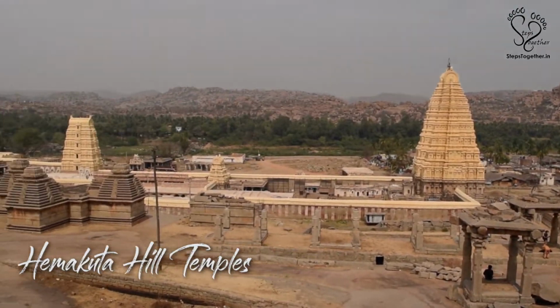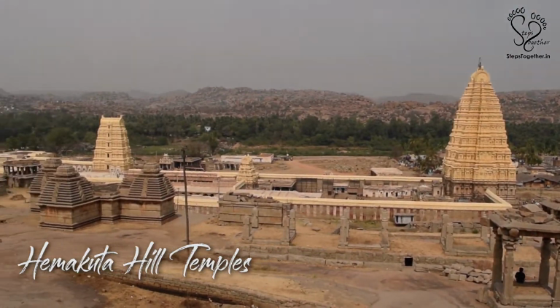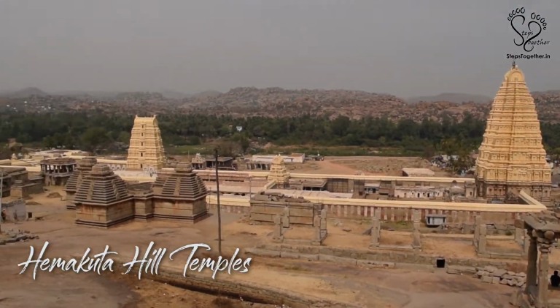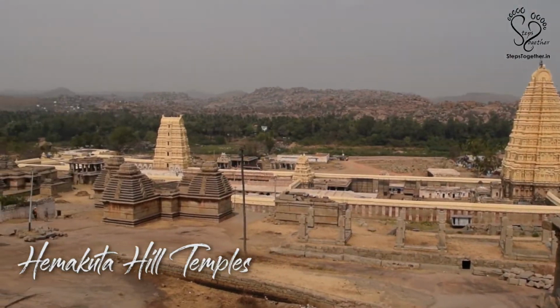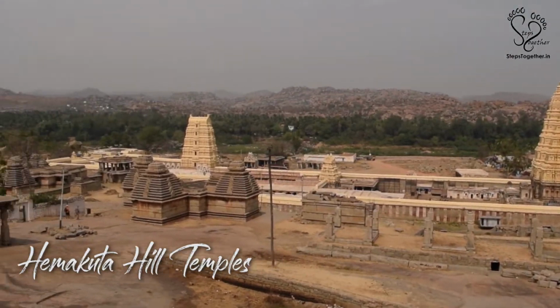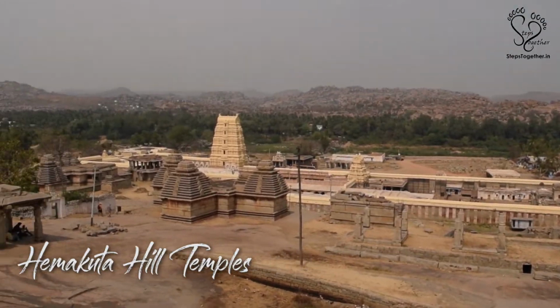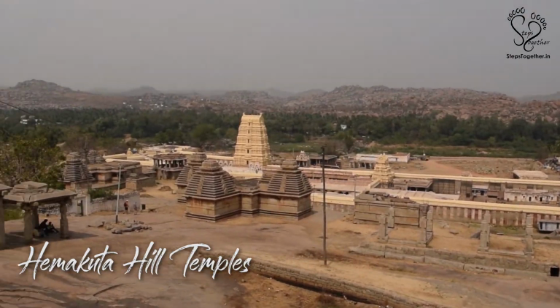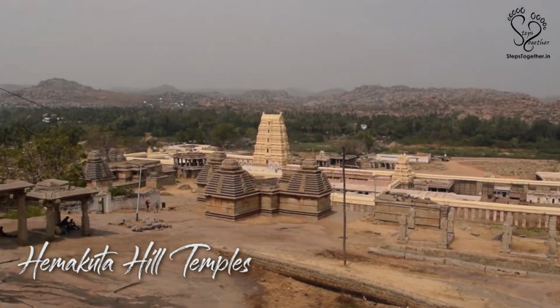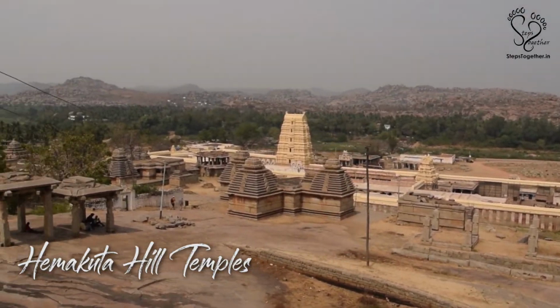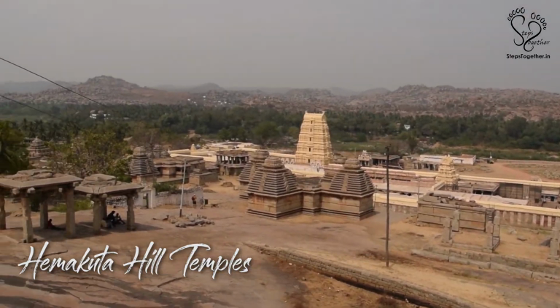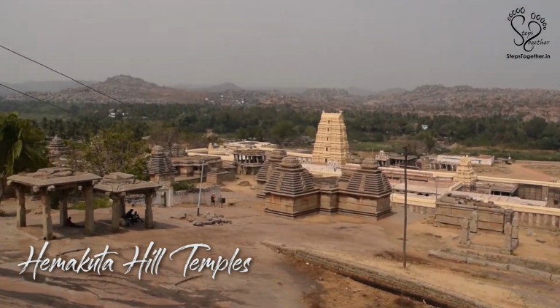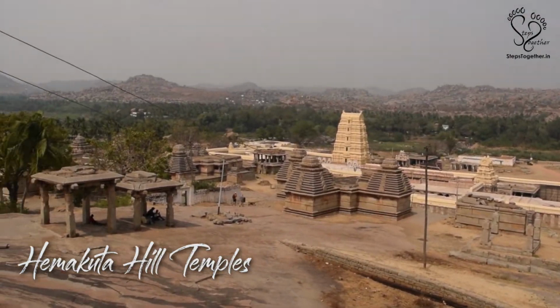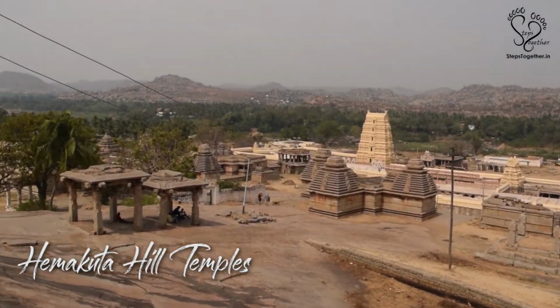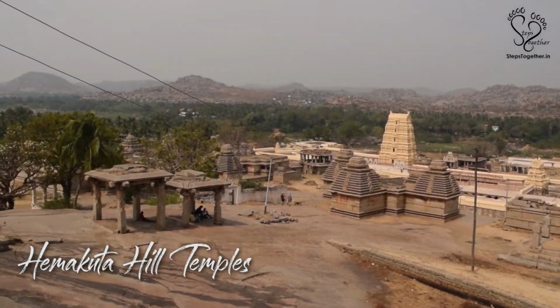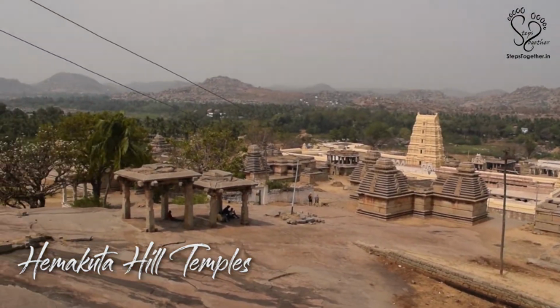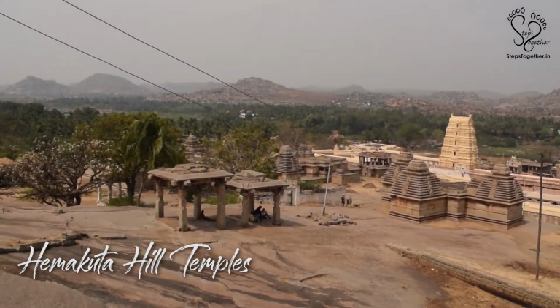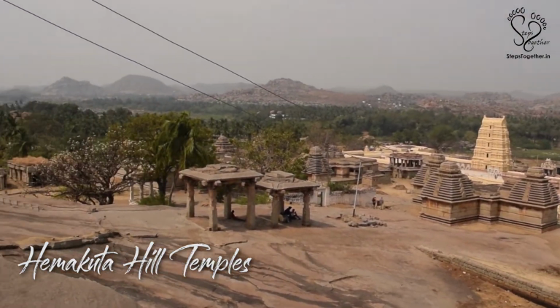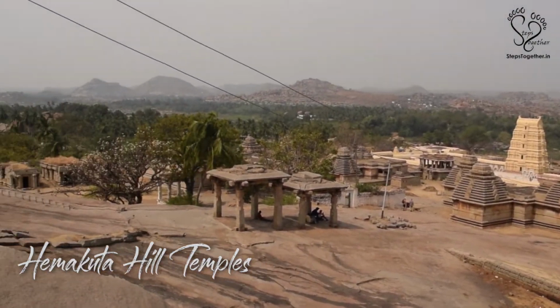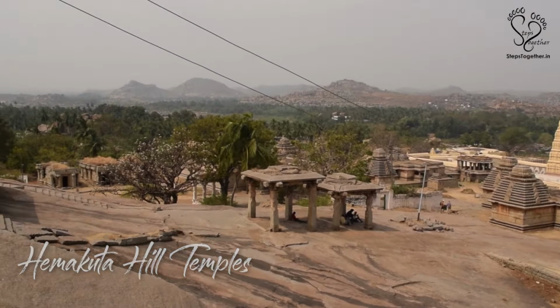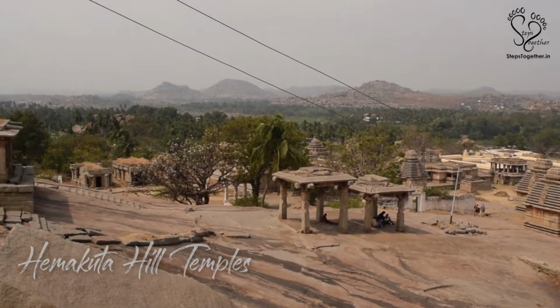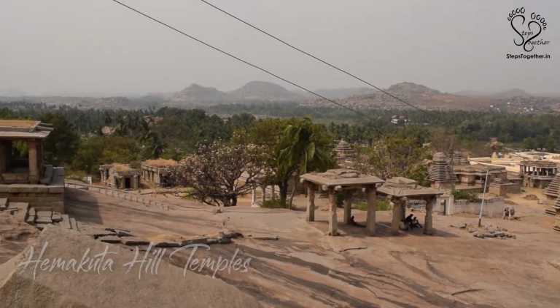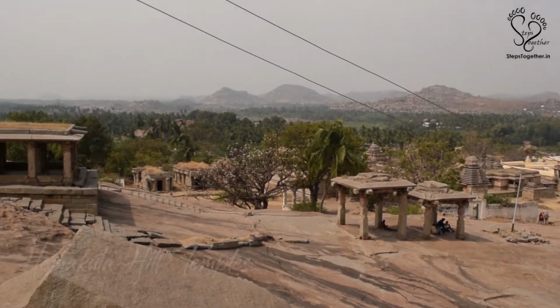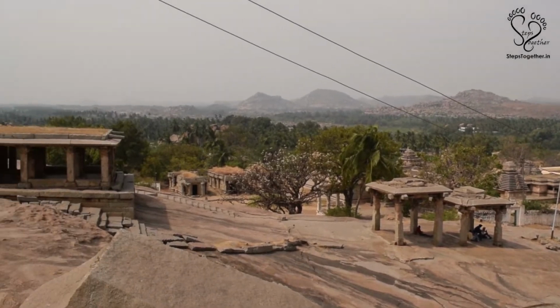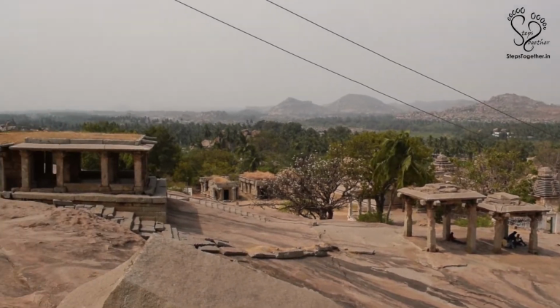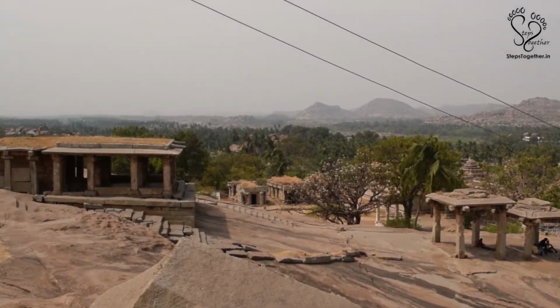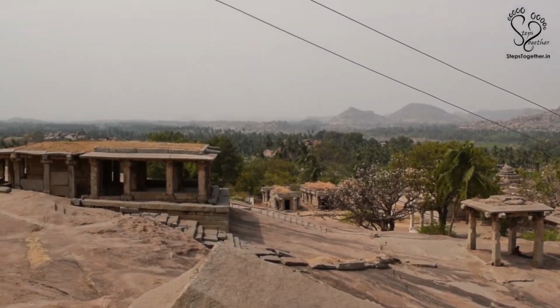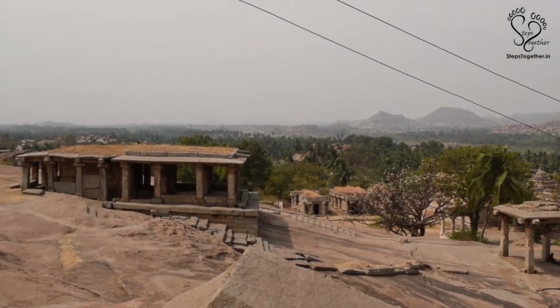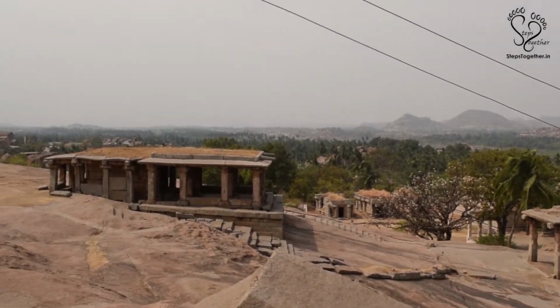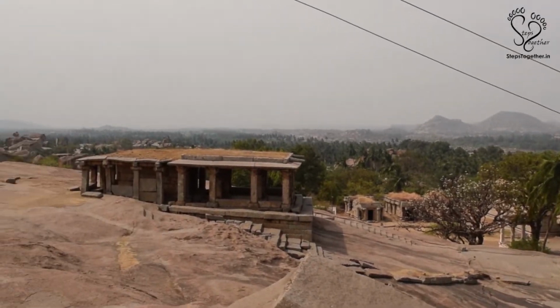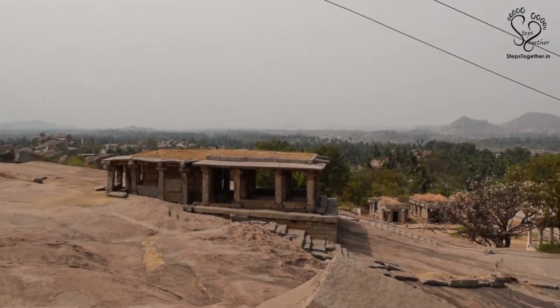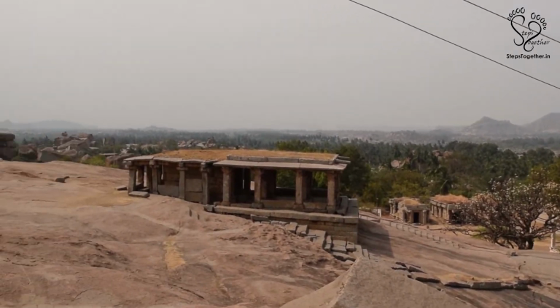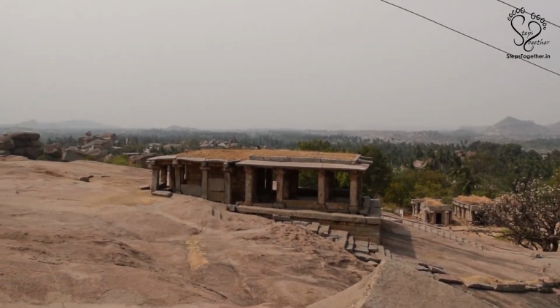As you climb up the hill, you will uncover more and more gigantic rocky hills surrounding Hampi.